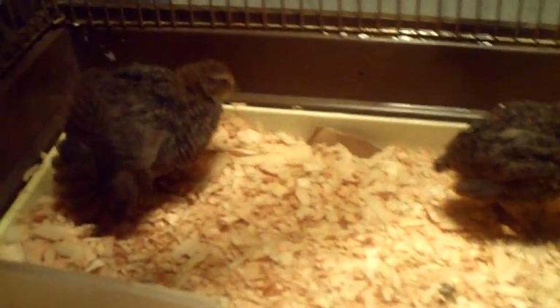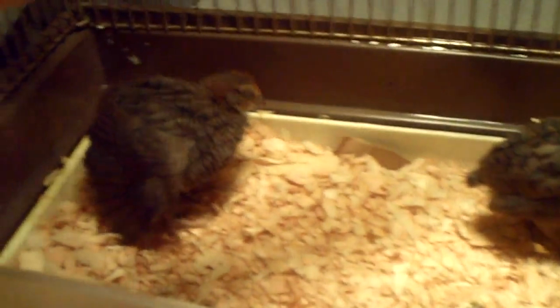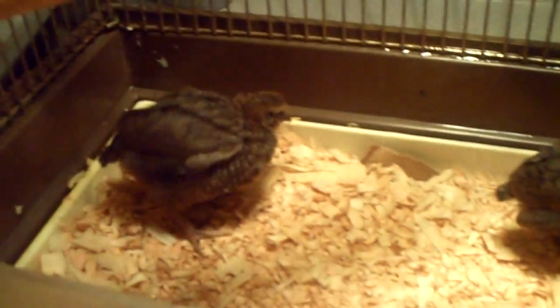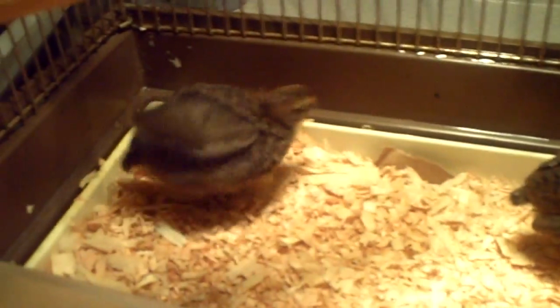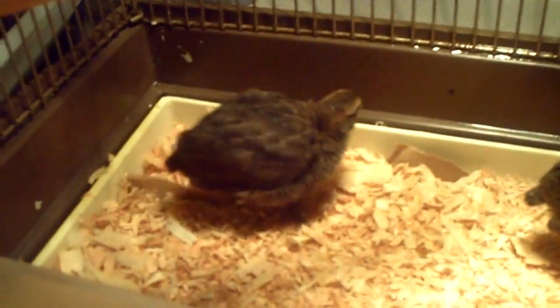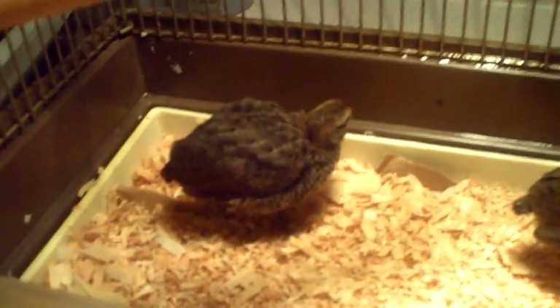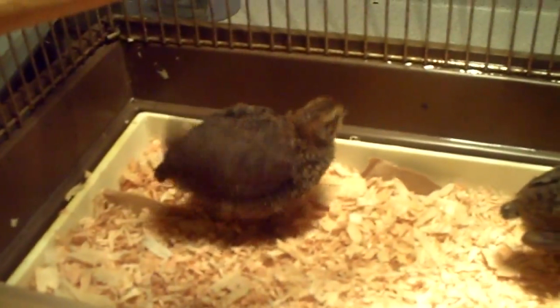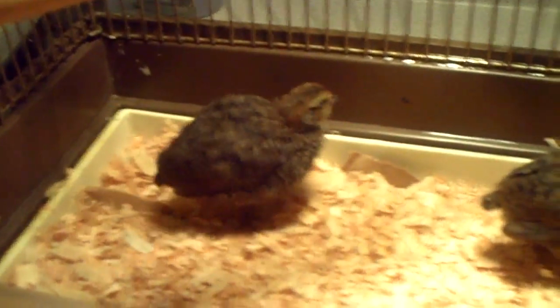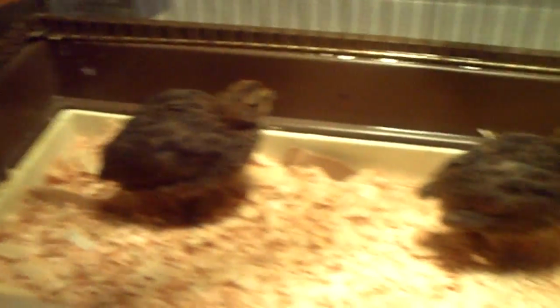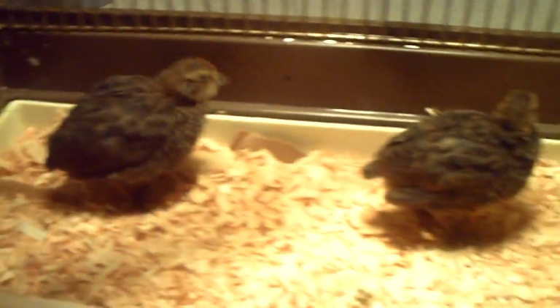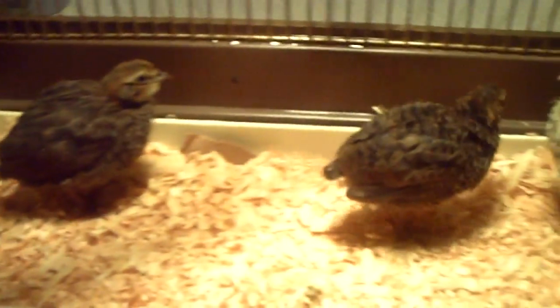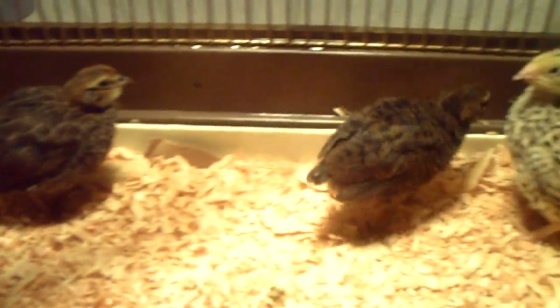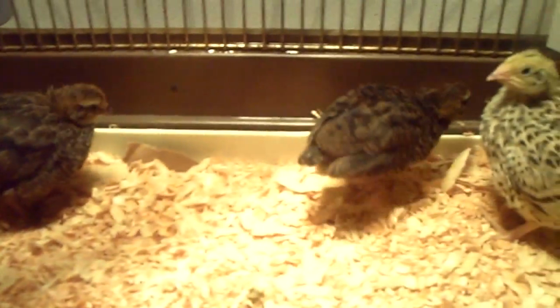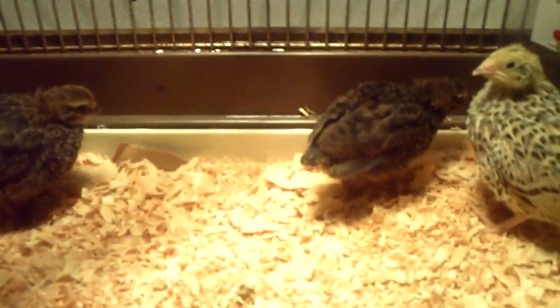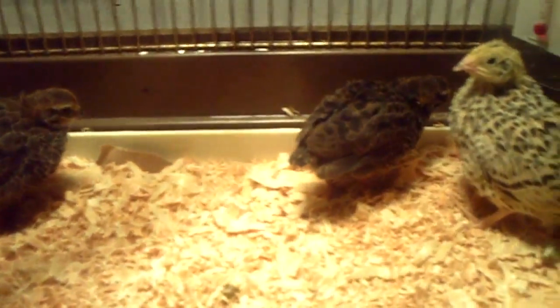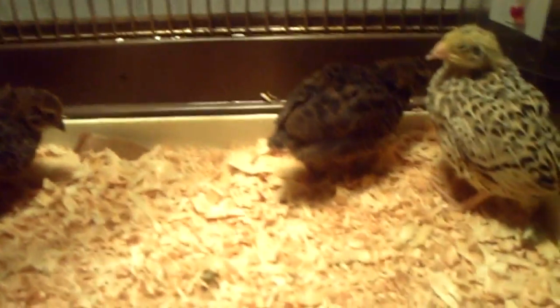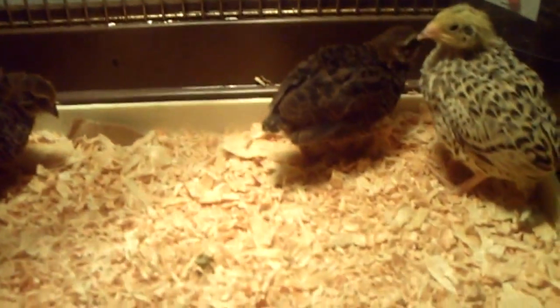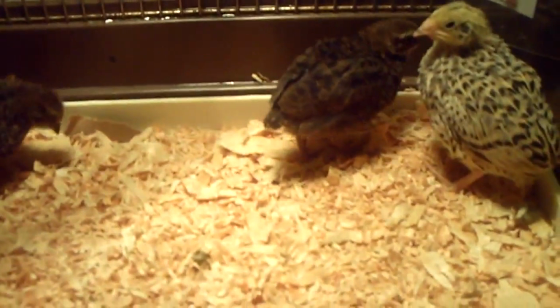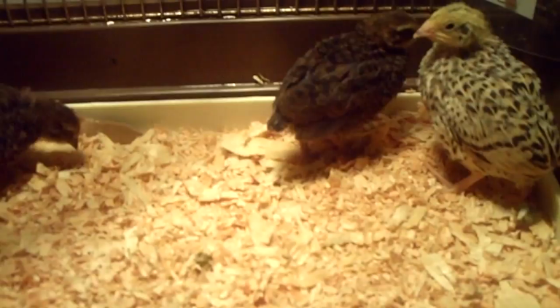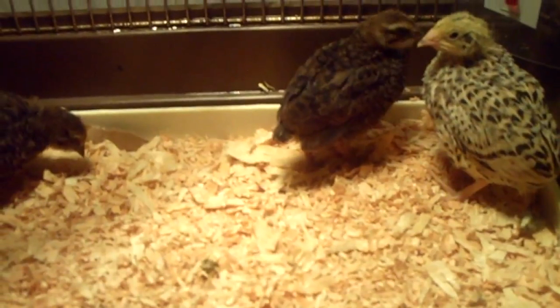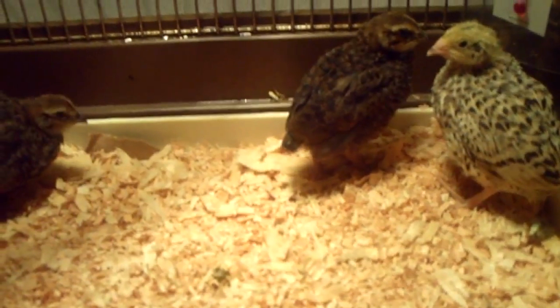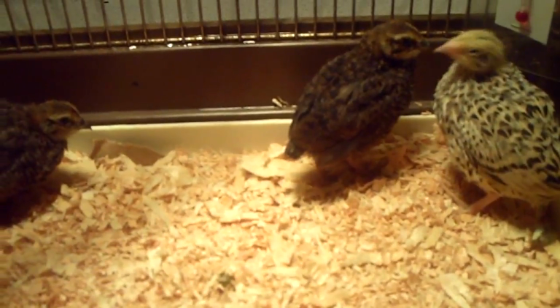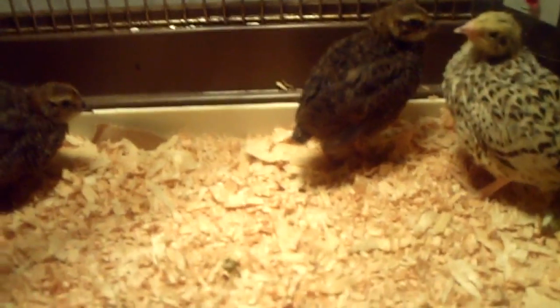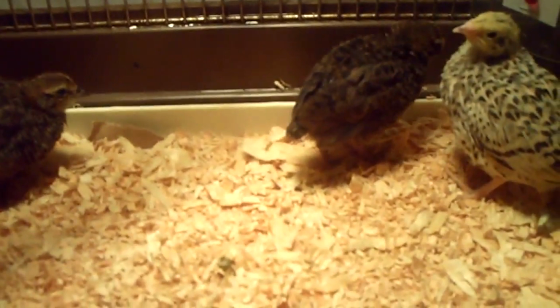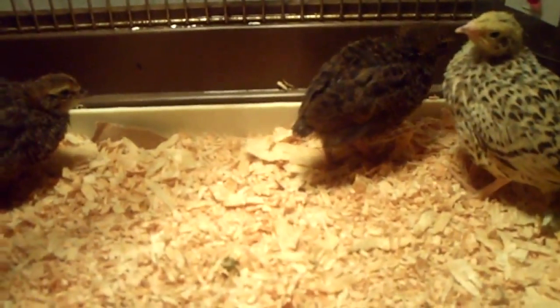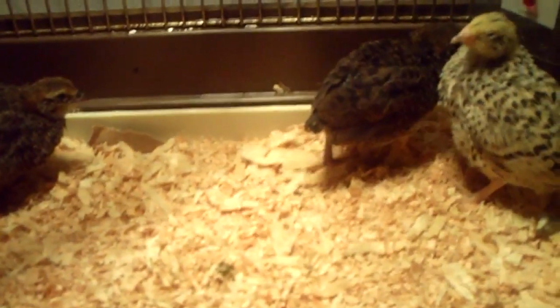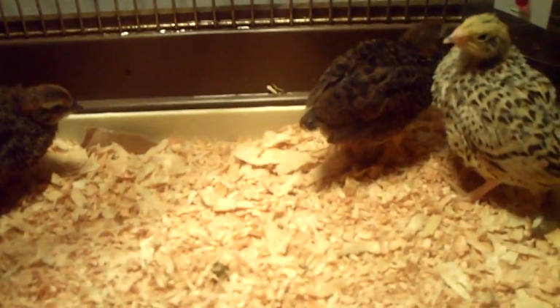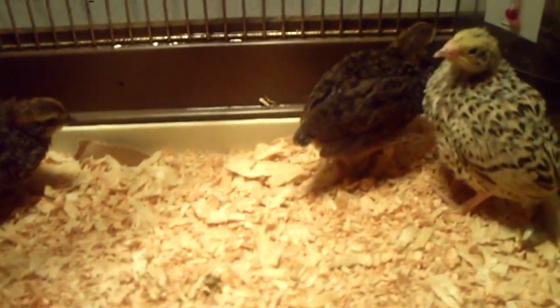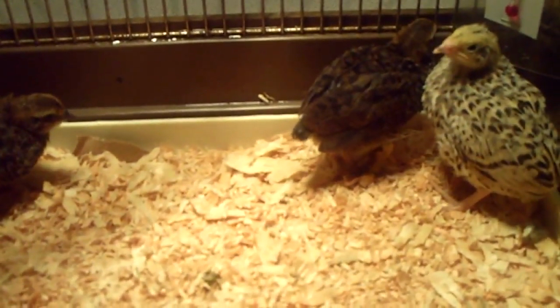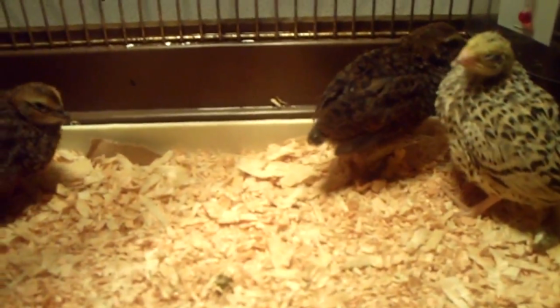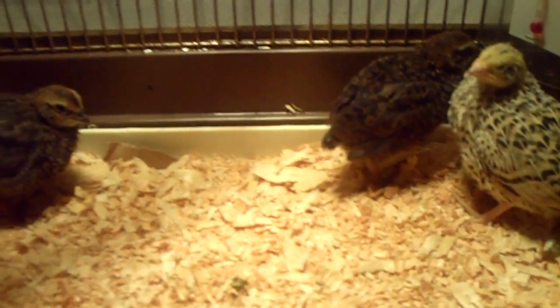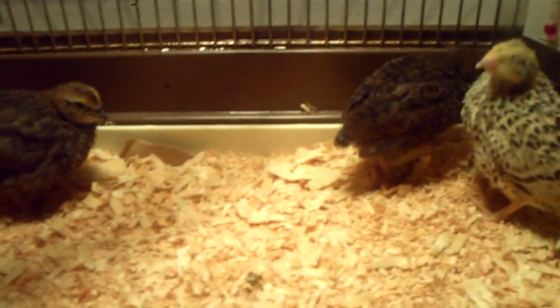I really didn't want any white on them like a pied — I just wanted a nice solid color. One of them is bigger, which is this one, and the other one's a little bit smaller, which is that one. So I'm really hoping that this is male and female.